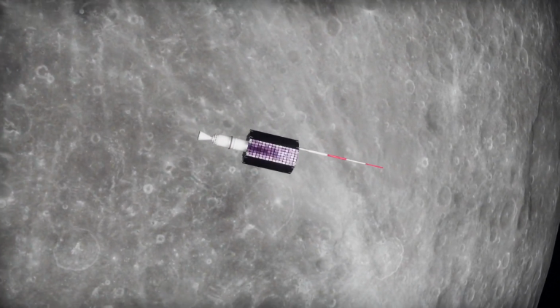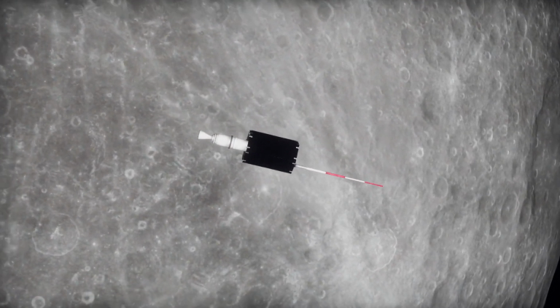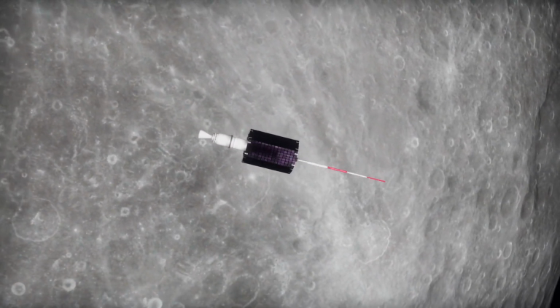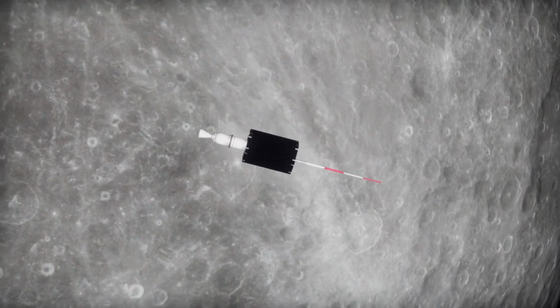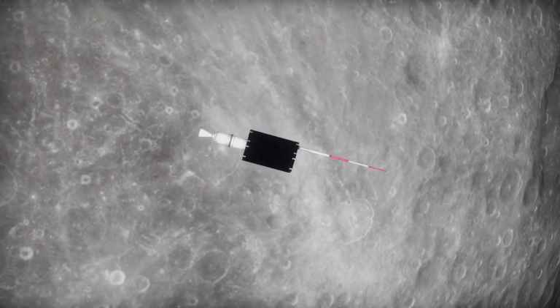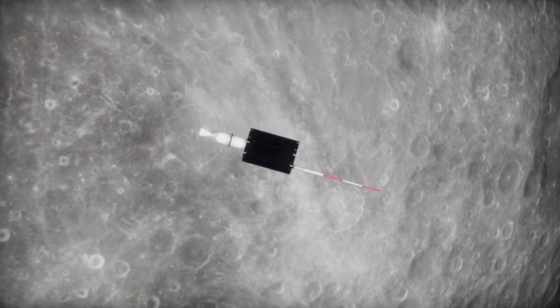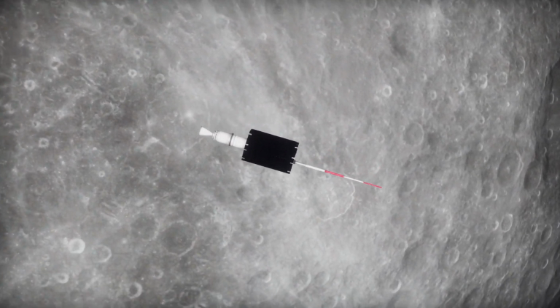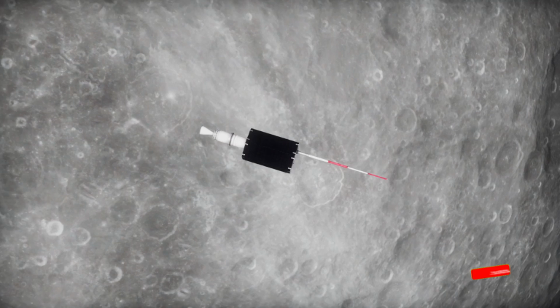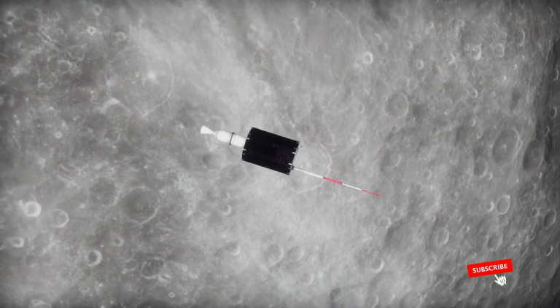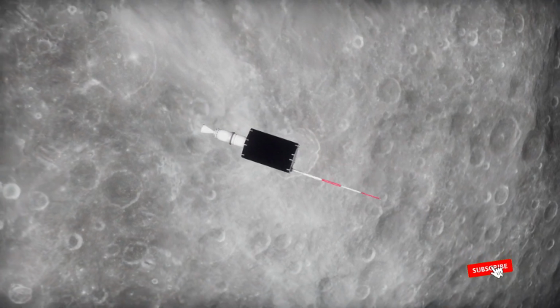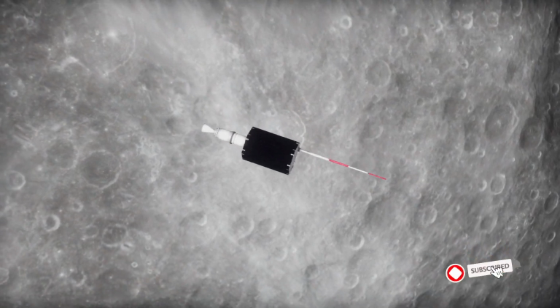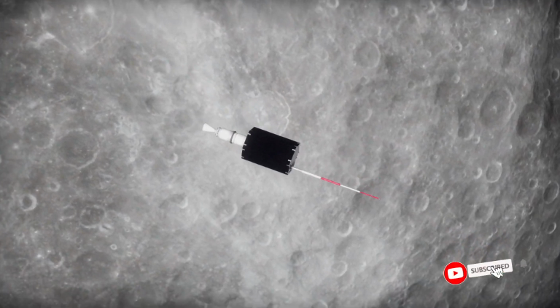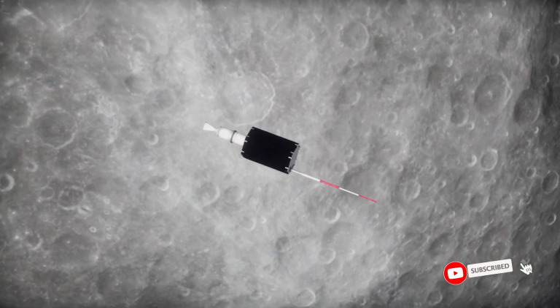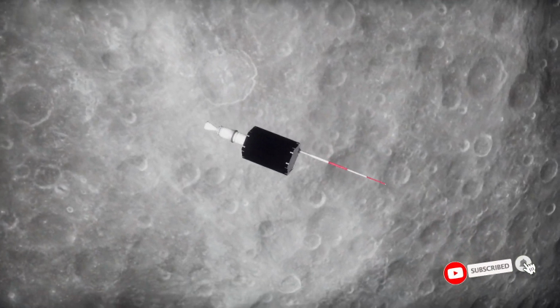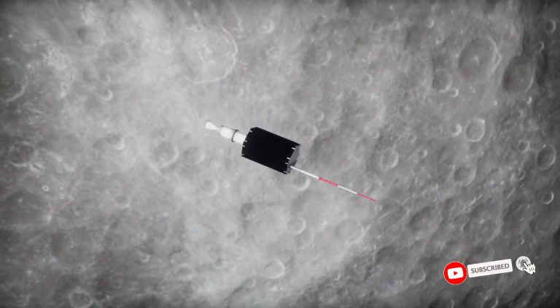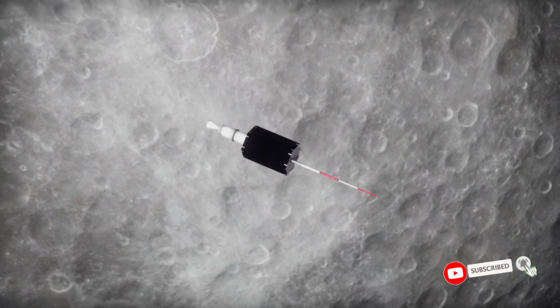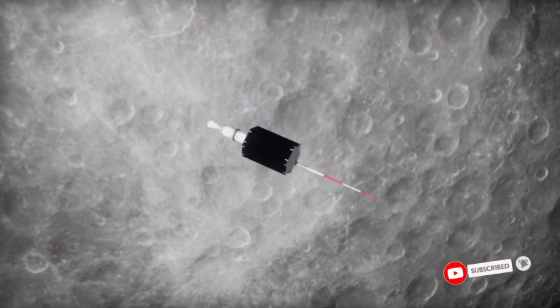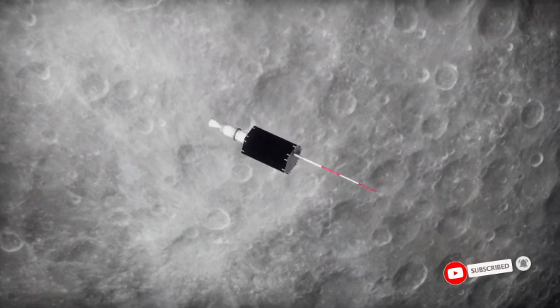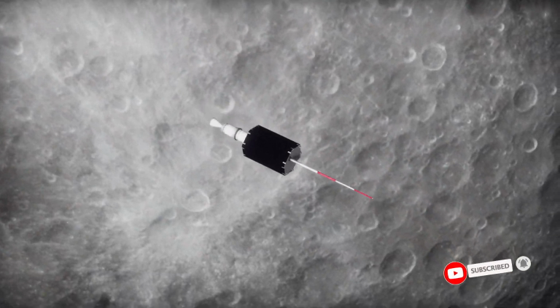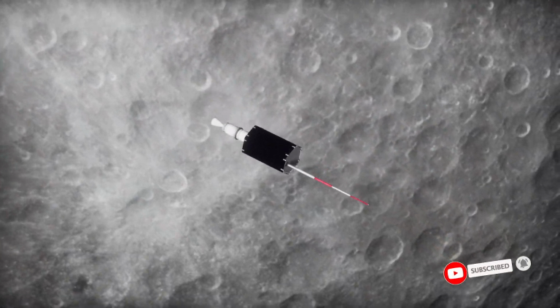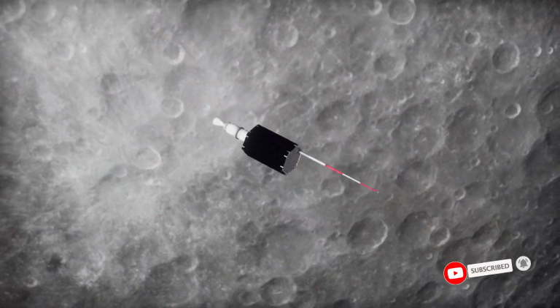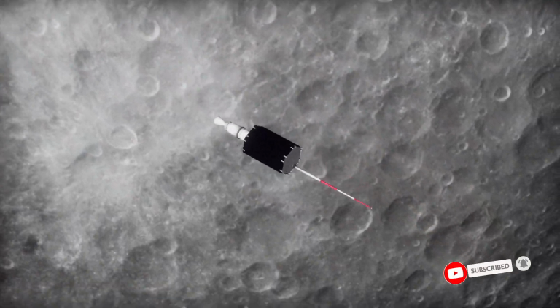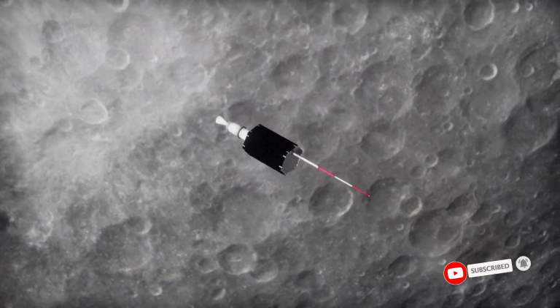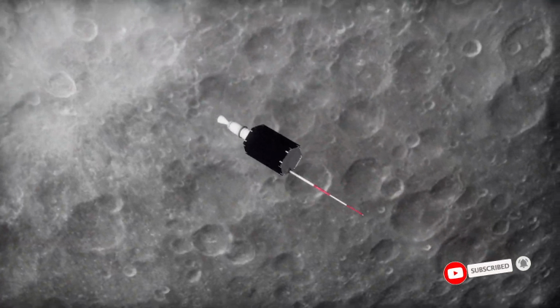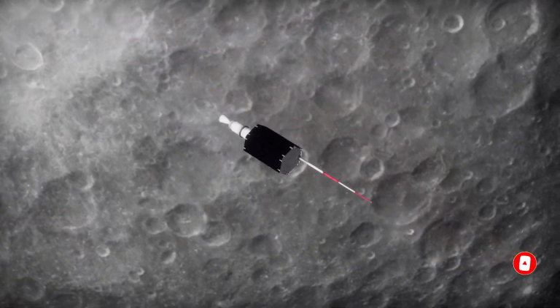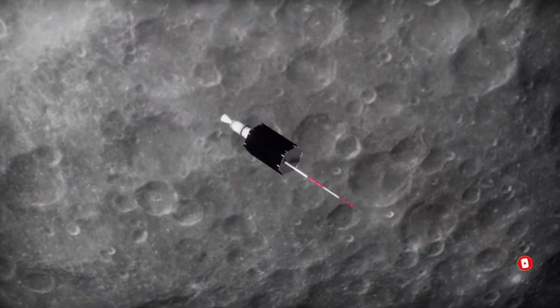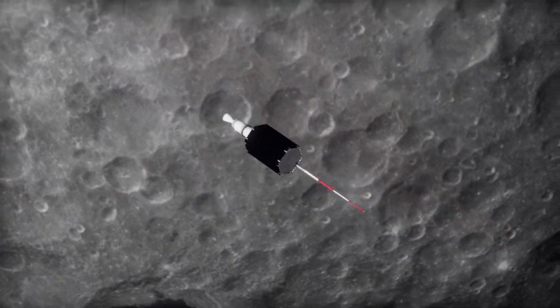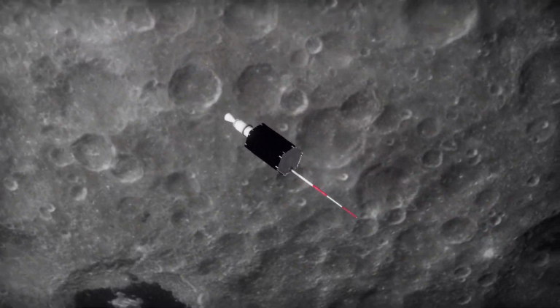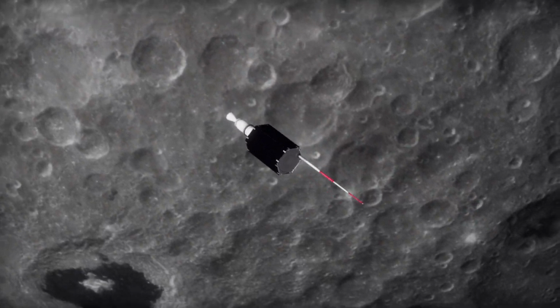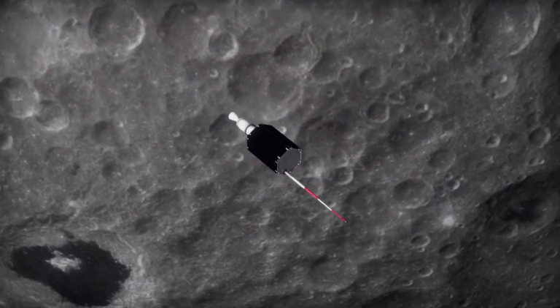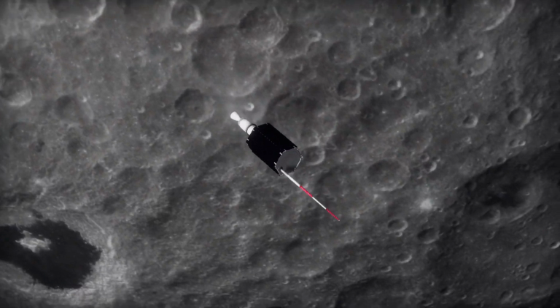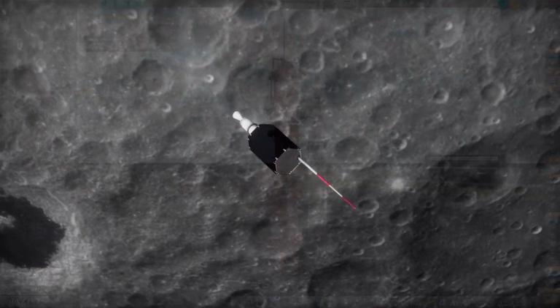More tutorials coming soon, including how to soft land on the lunar surface, so make sure to hit that subscribe button to be notified when they release.